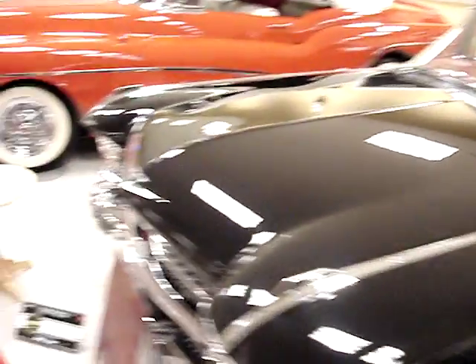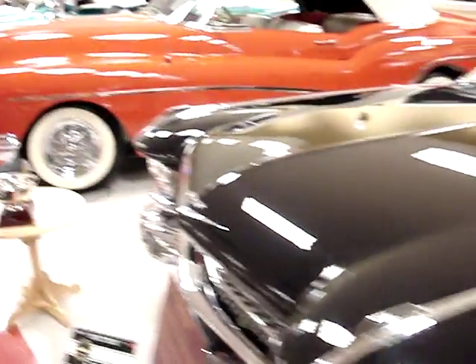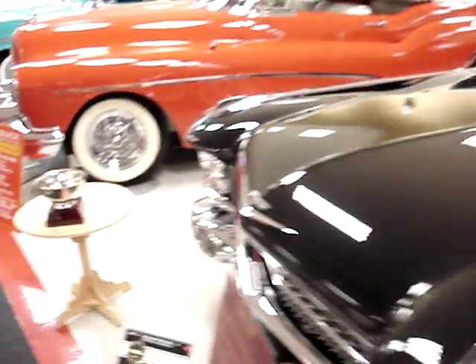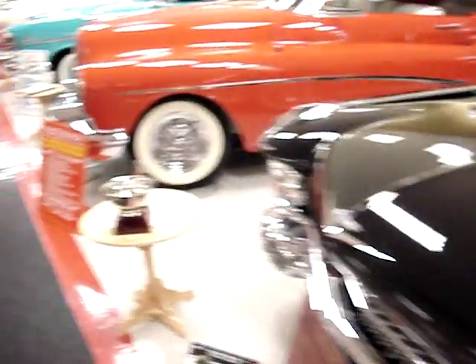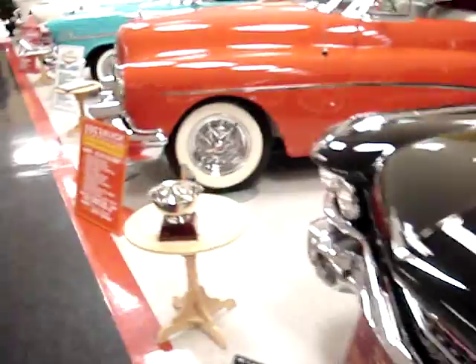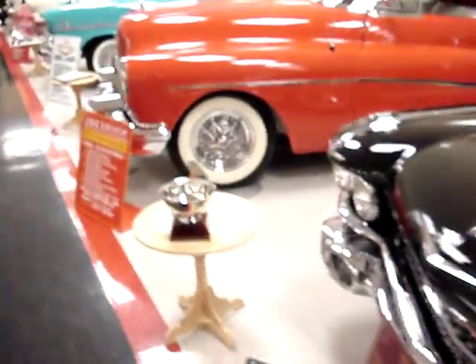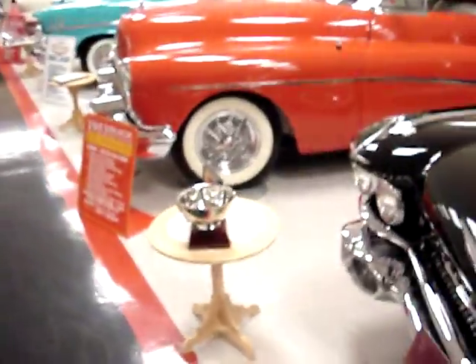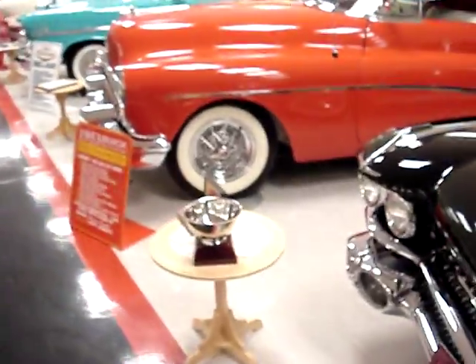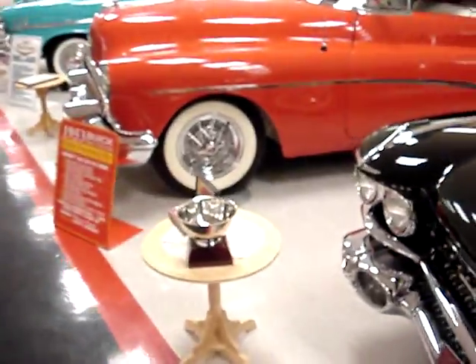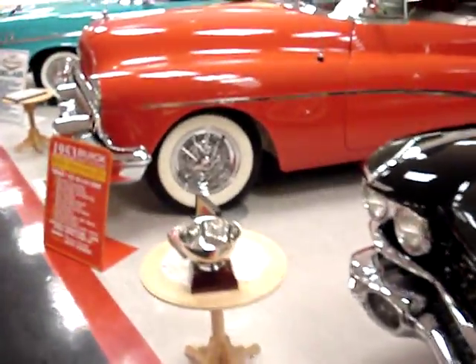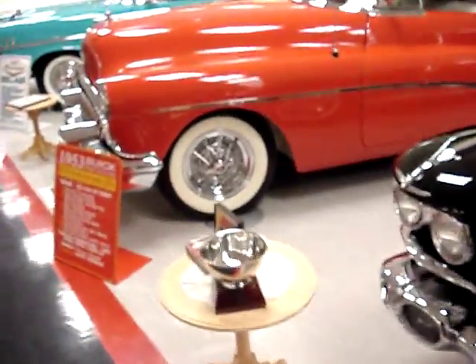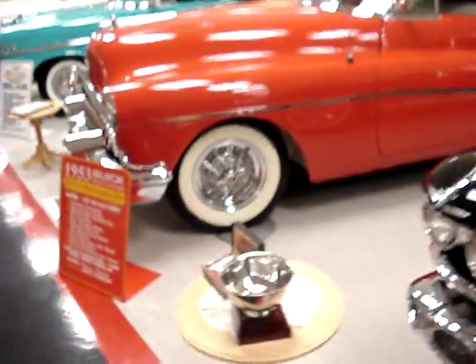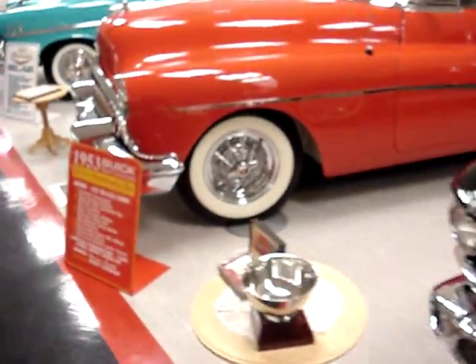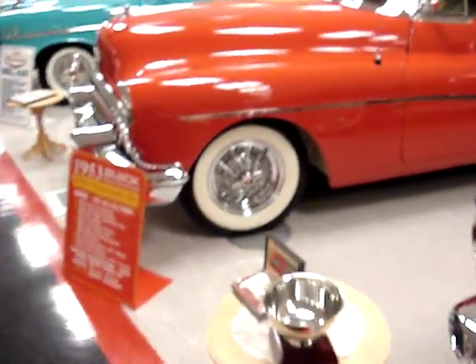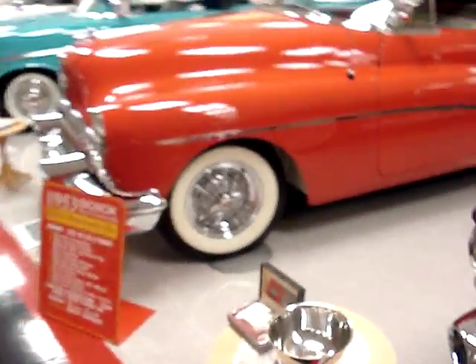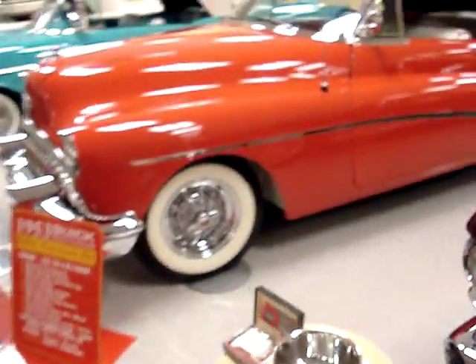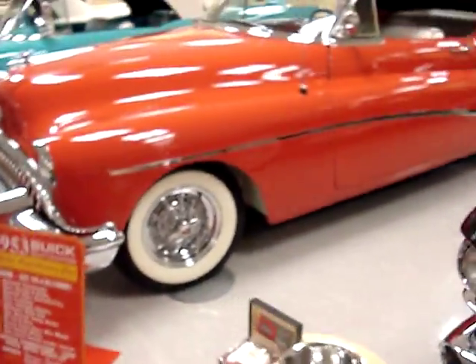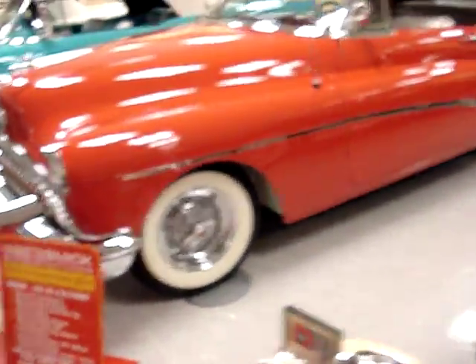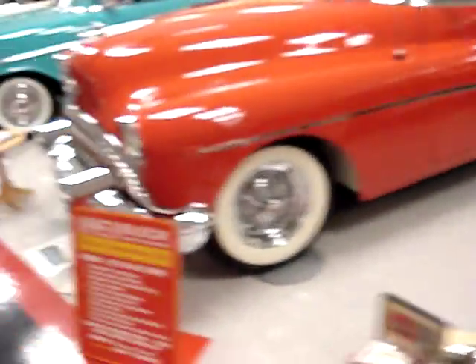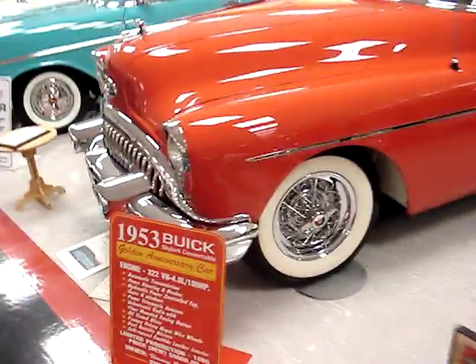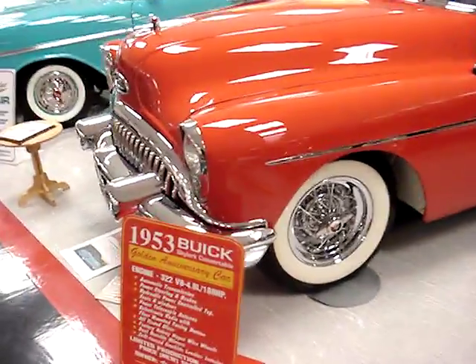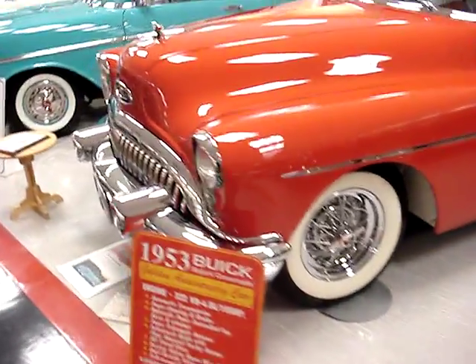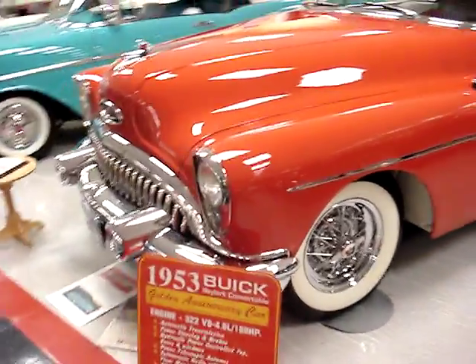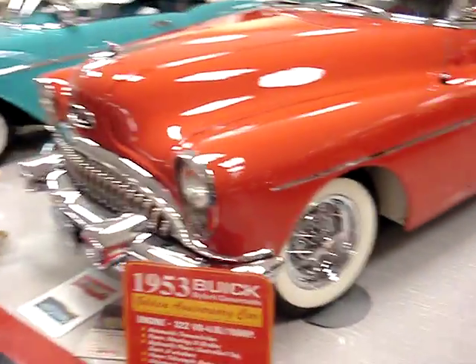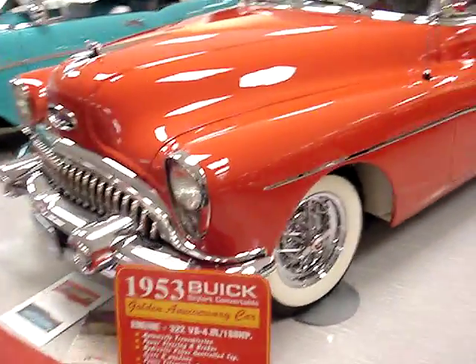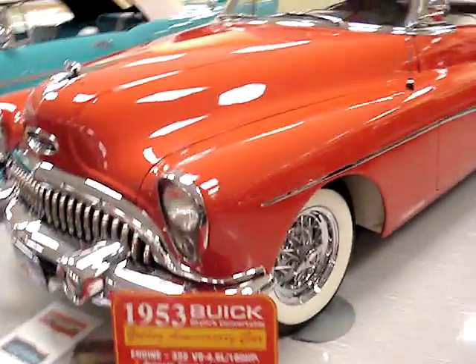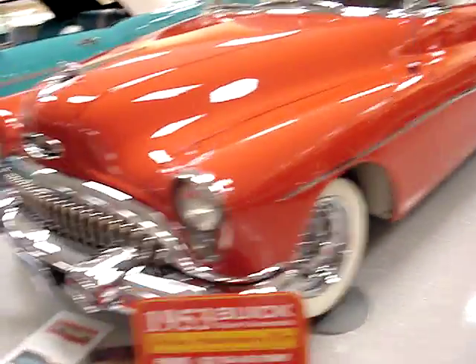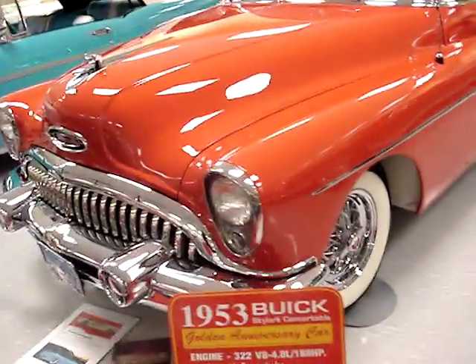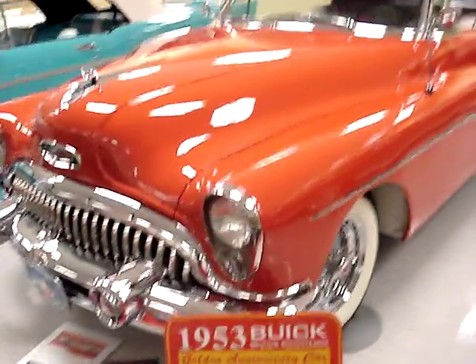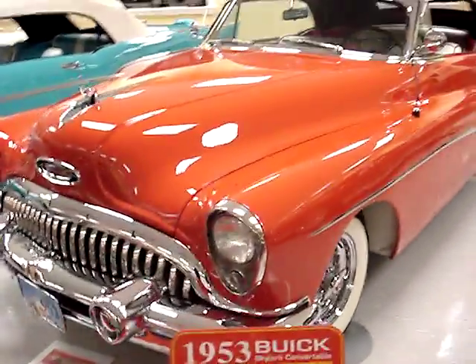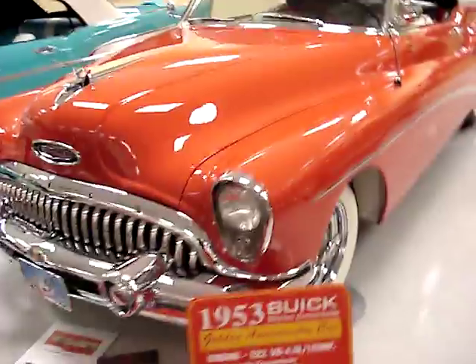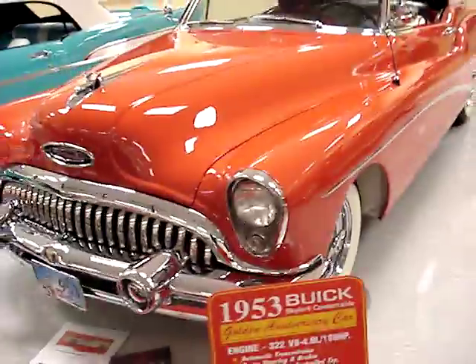Let's move on to the 53 Buick — do we expect this is the anniversary edition? Uh-huh.